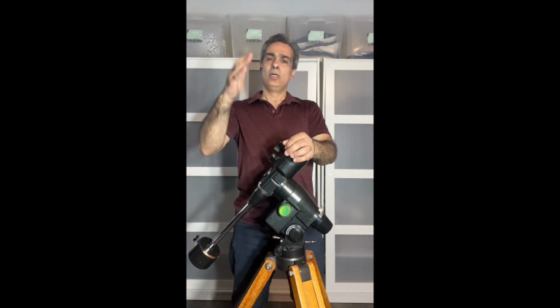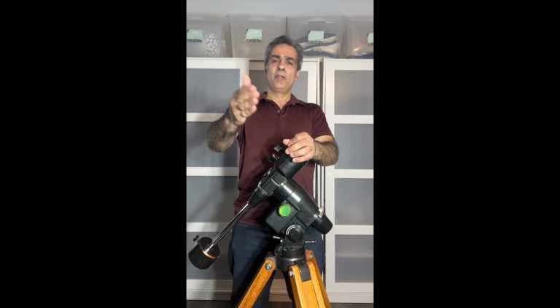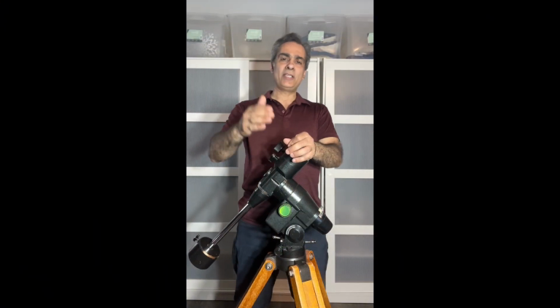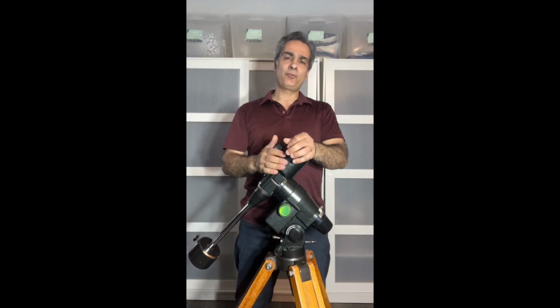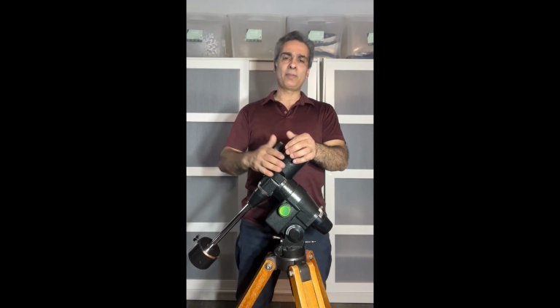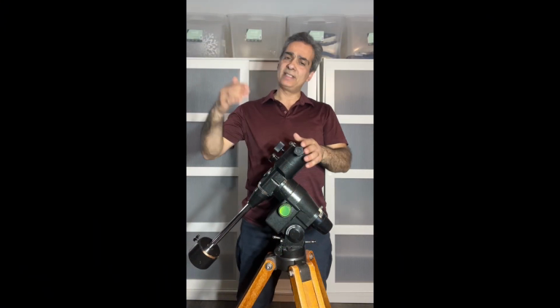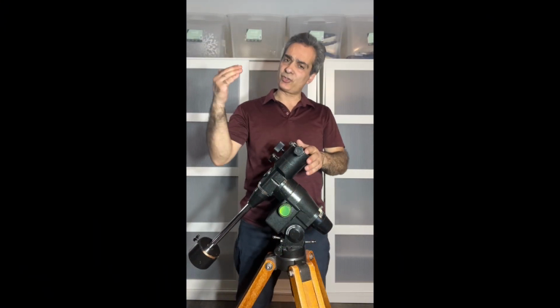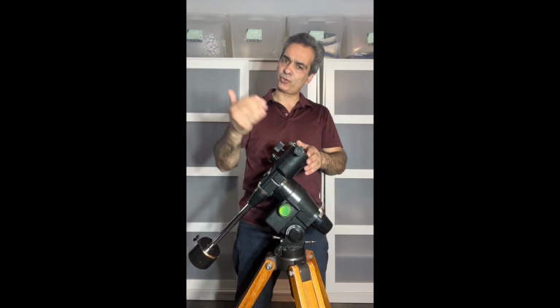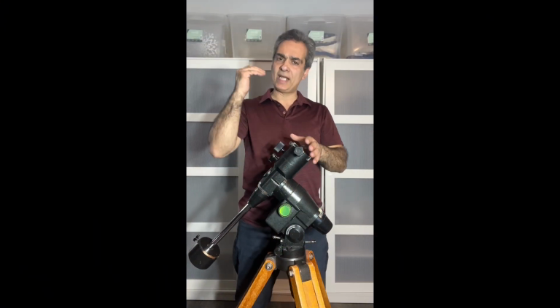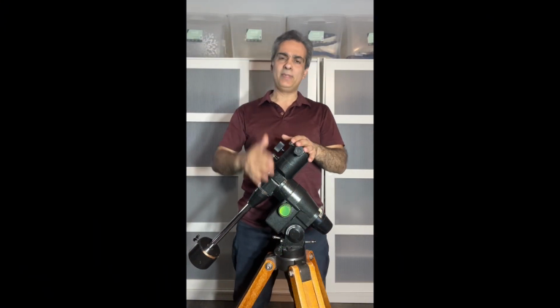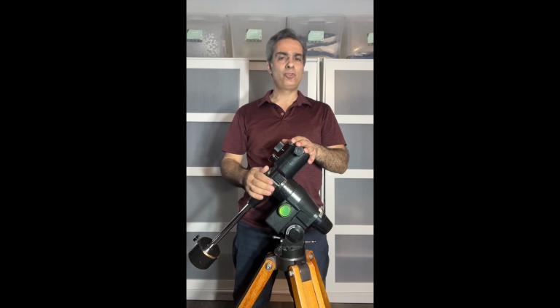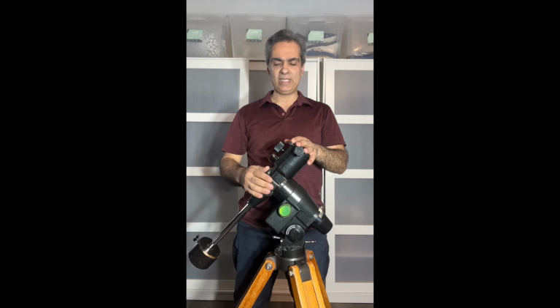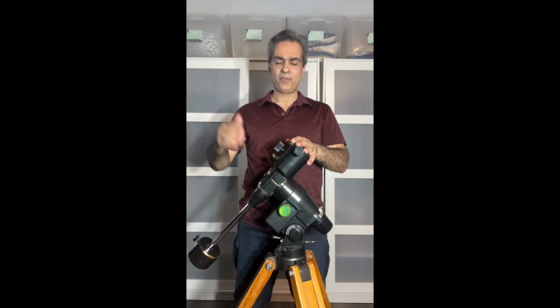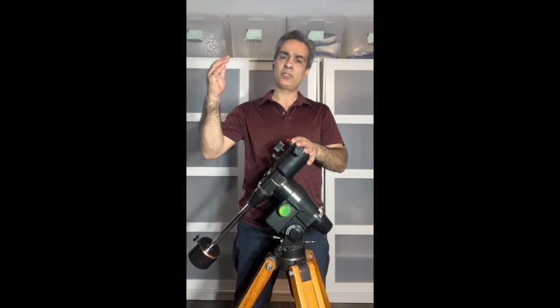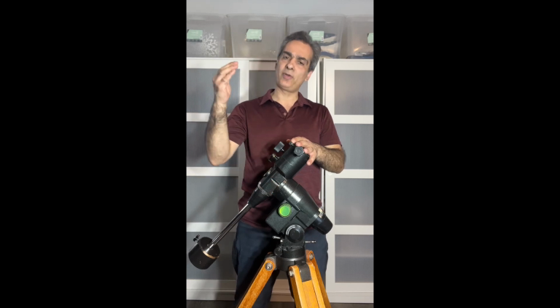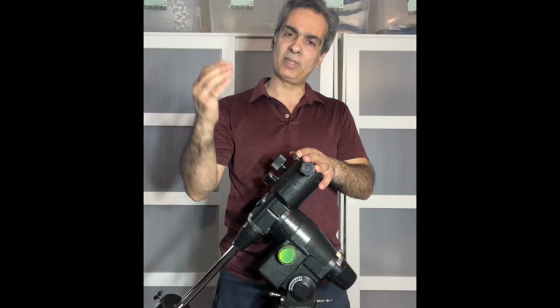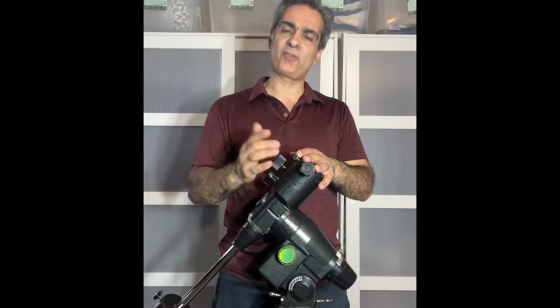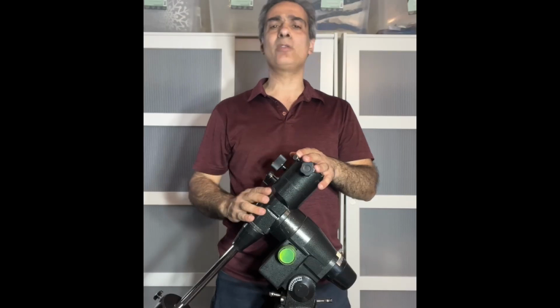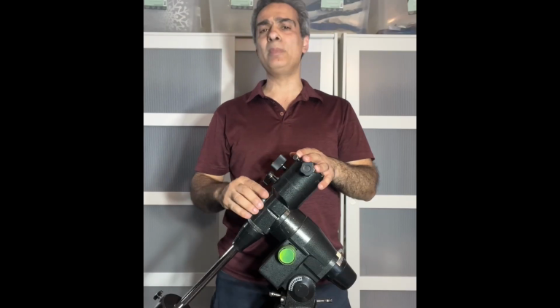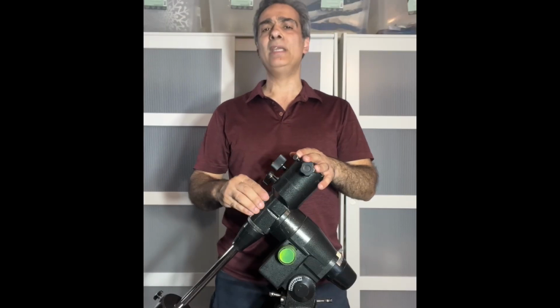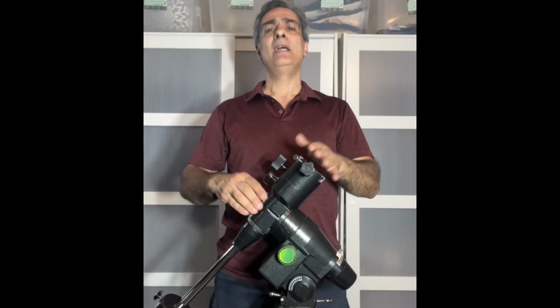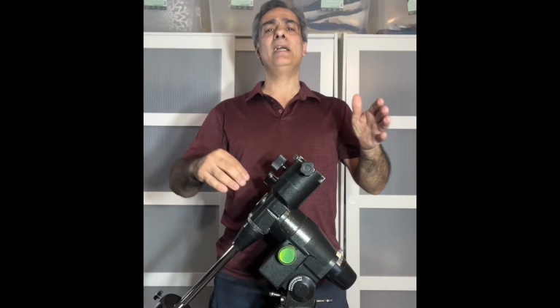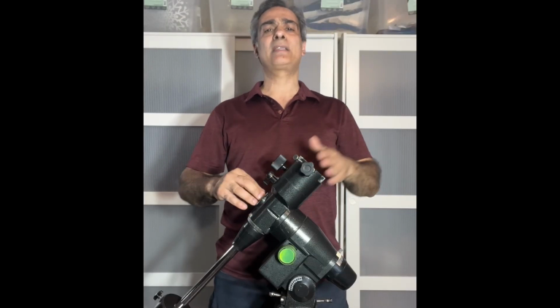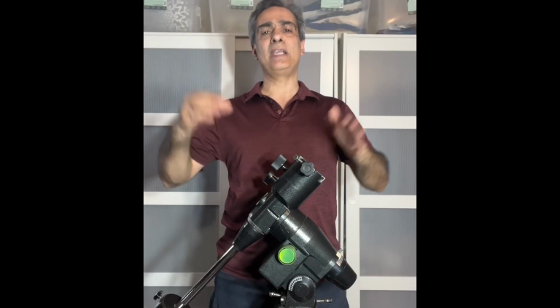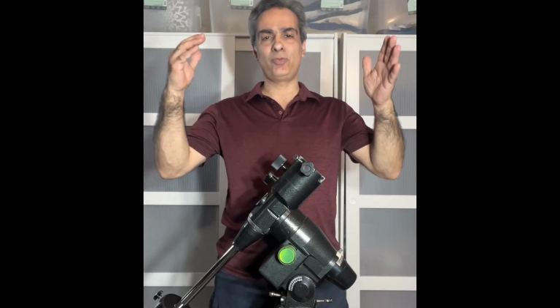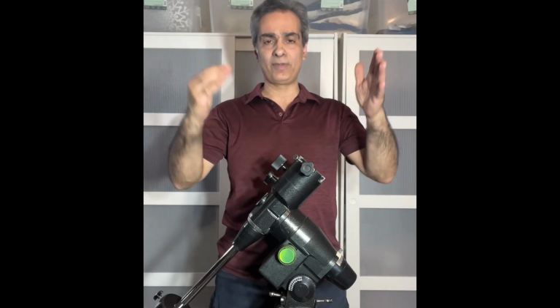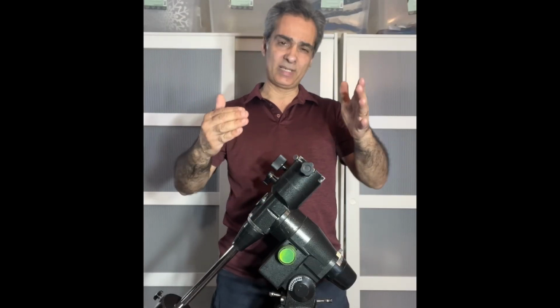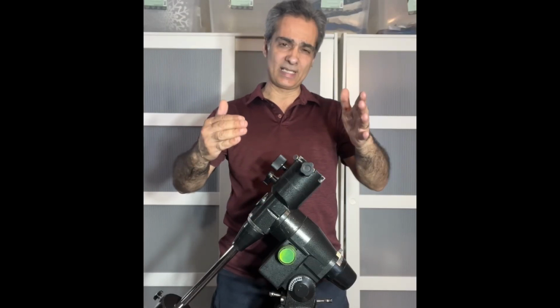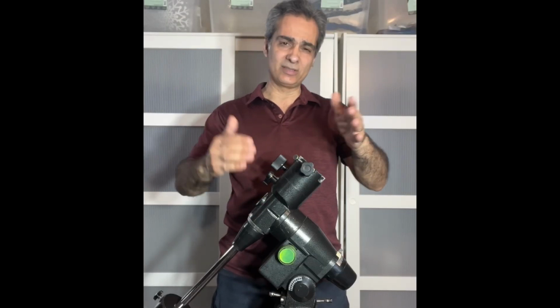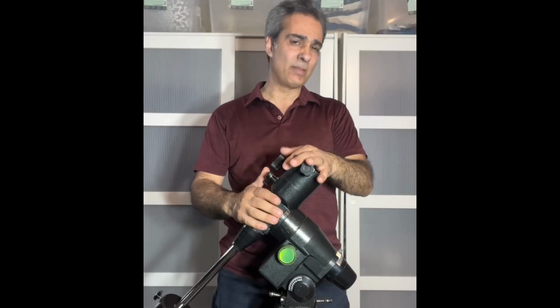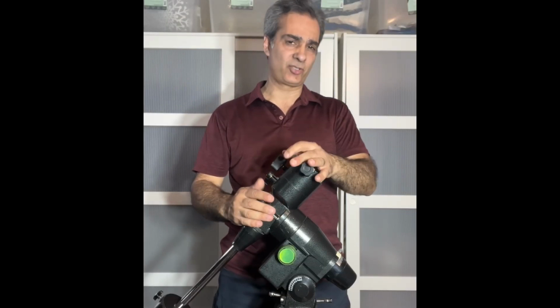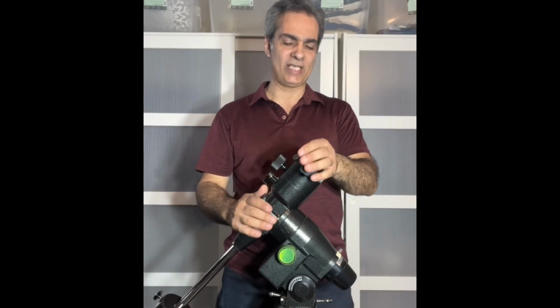Thank you for everybody that subscribed to me, thank you for everybody that's following me, and thank you for everybody that's on the members channel.